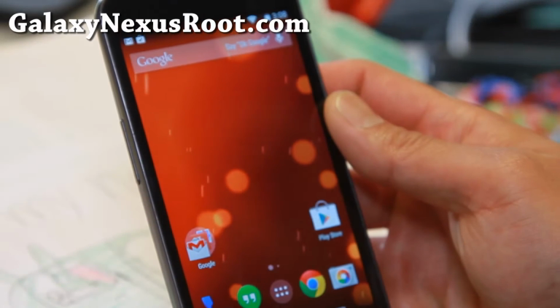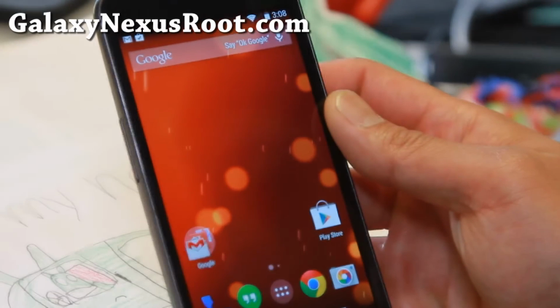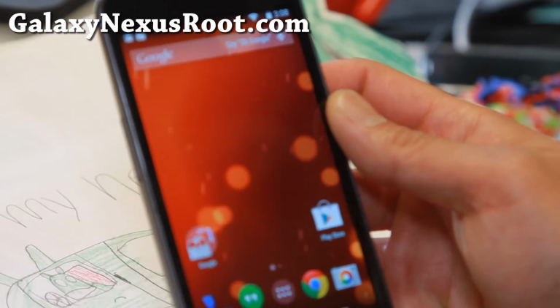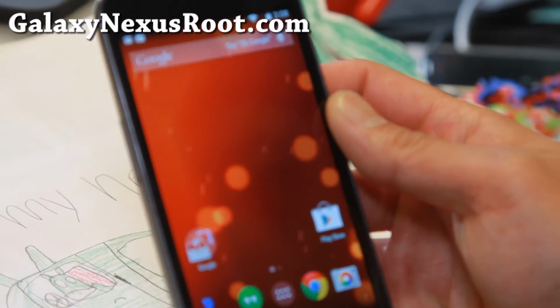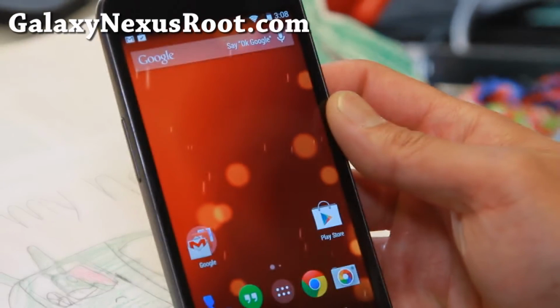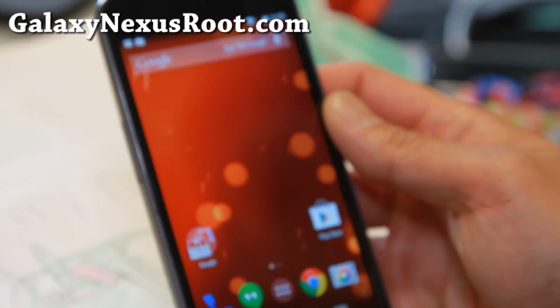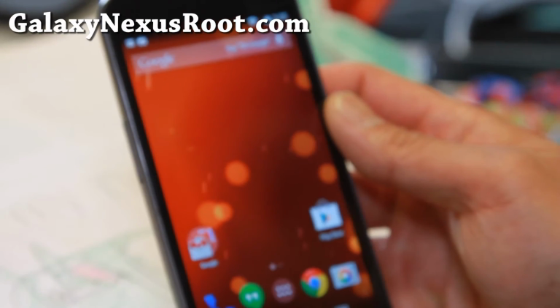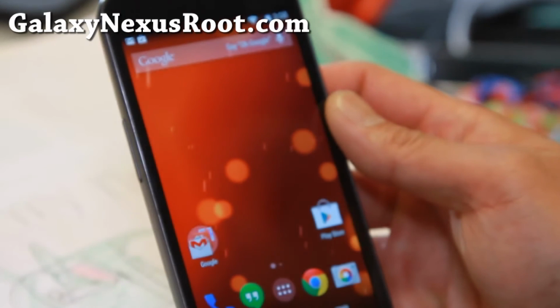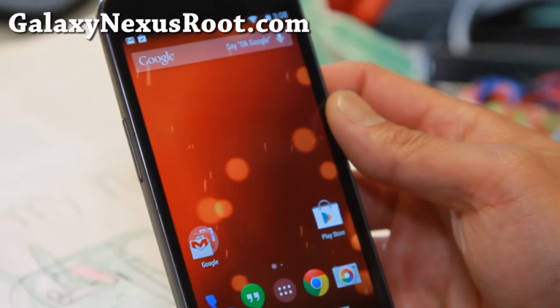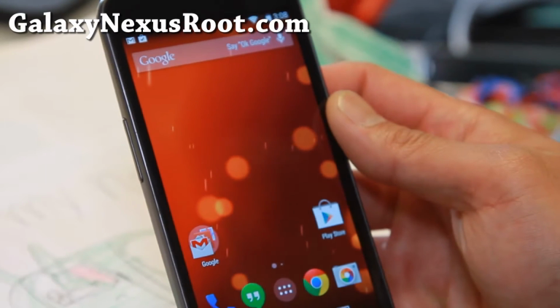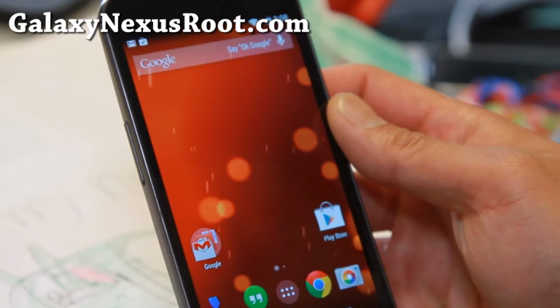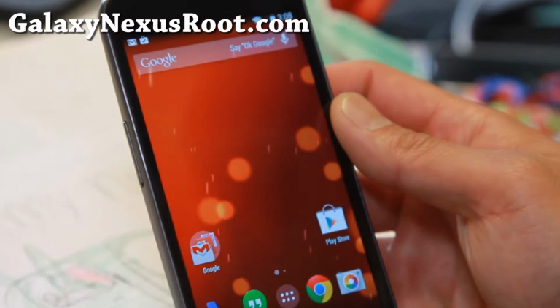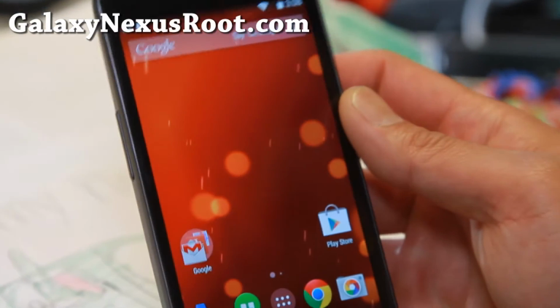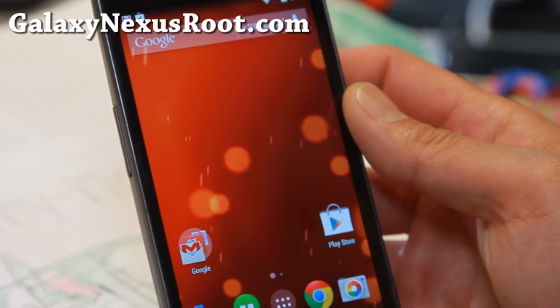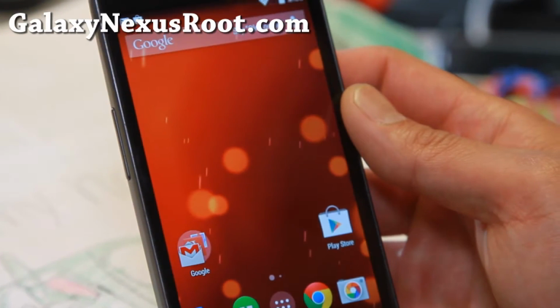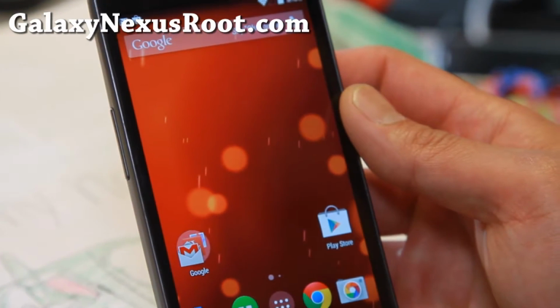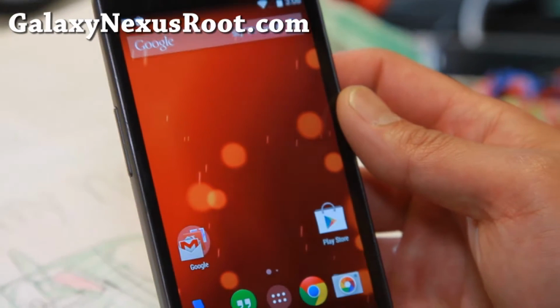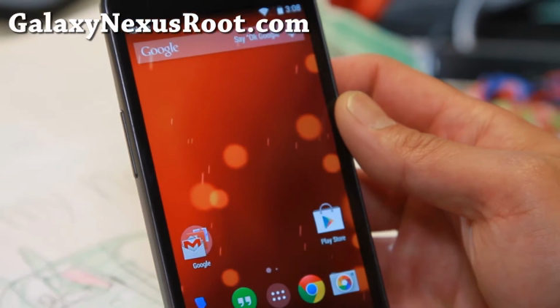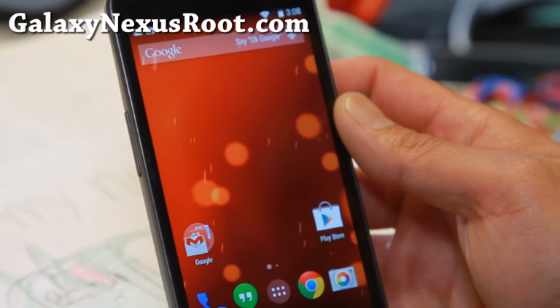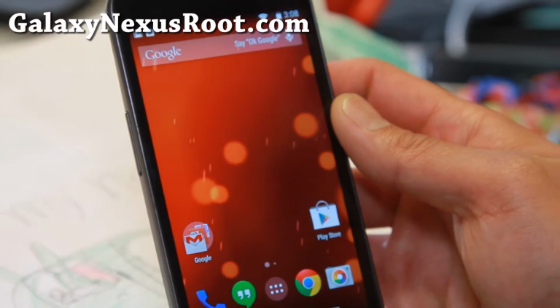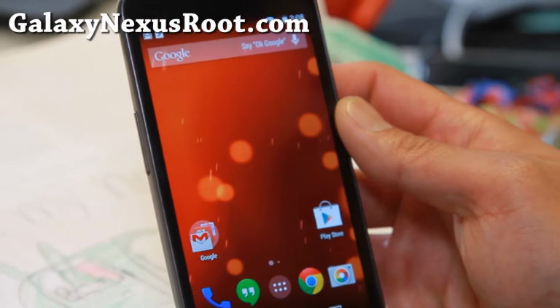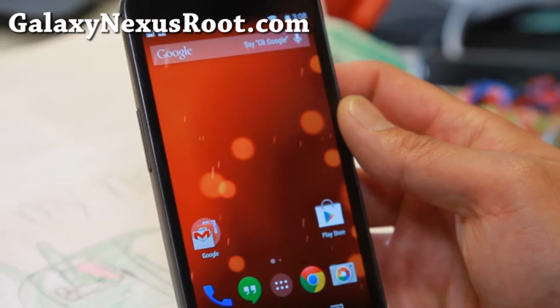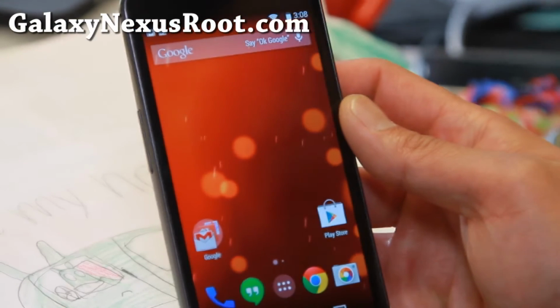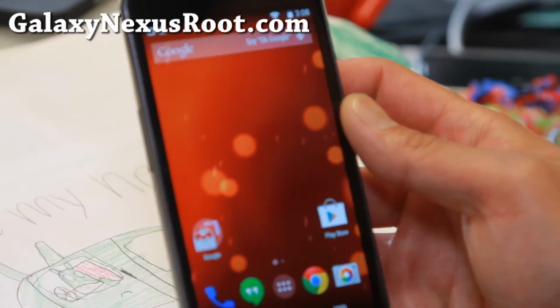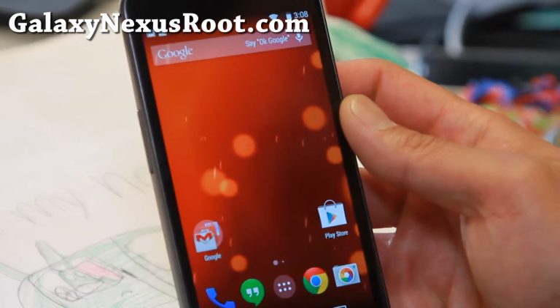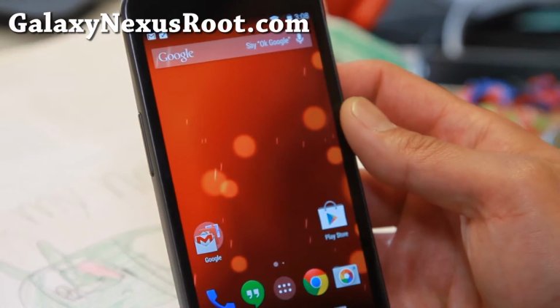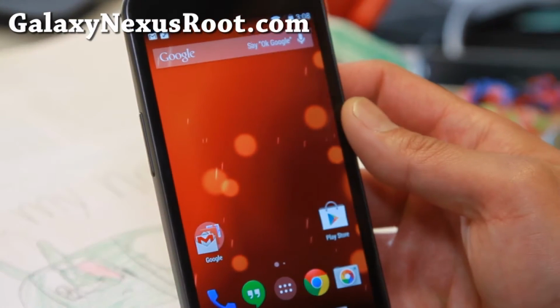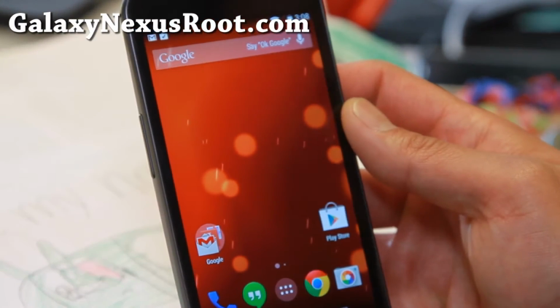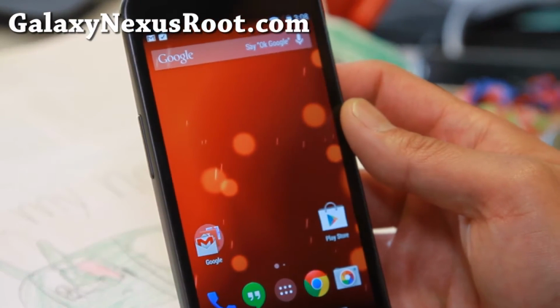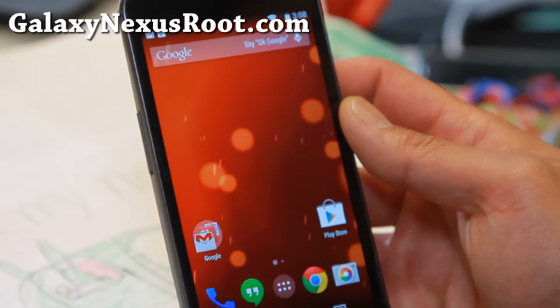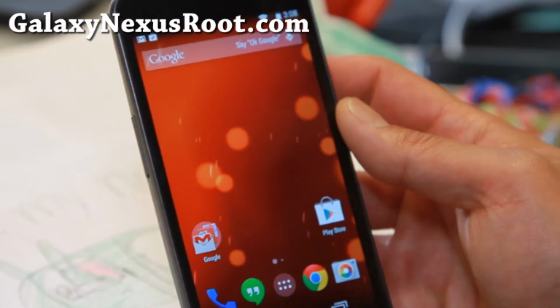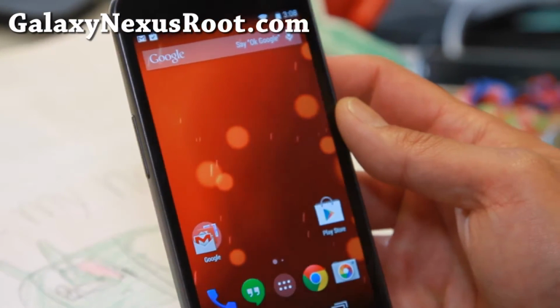Hi folks, Max from GalaxyNexusRoot.com. For this week's ROM, we will check out Android 4.4.3 base Shiny ROM.